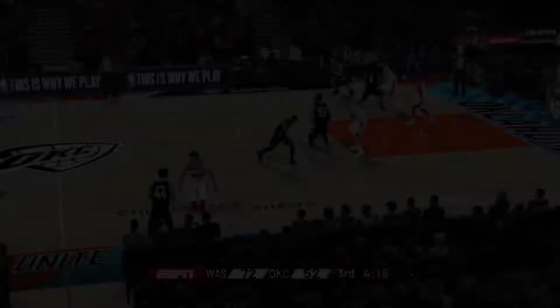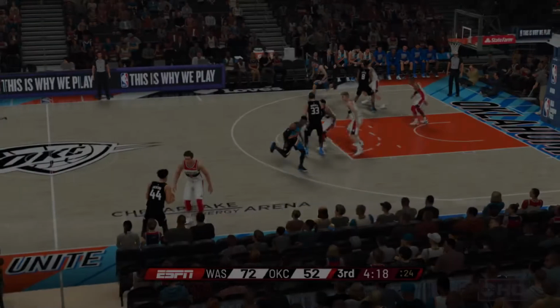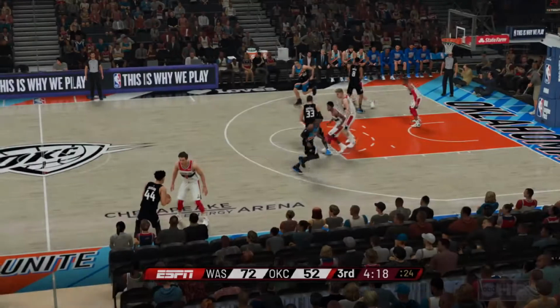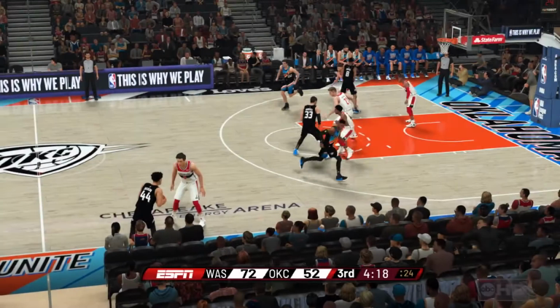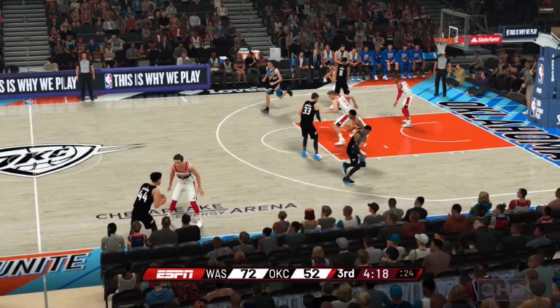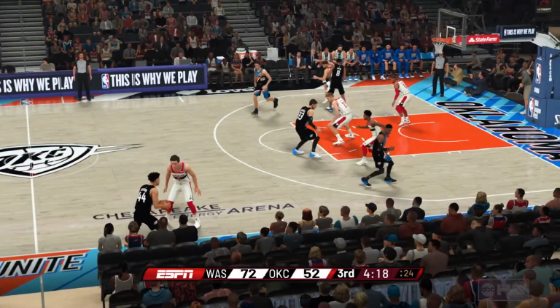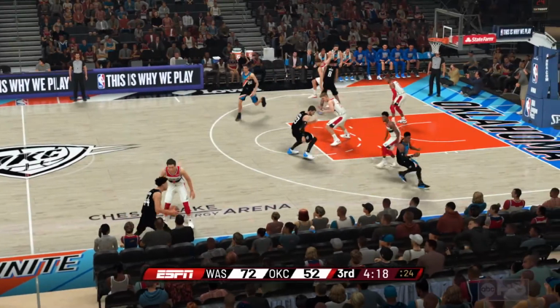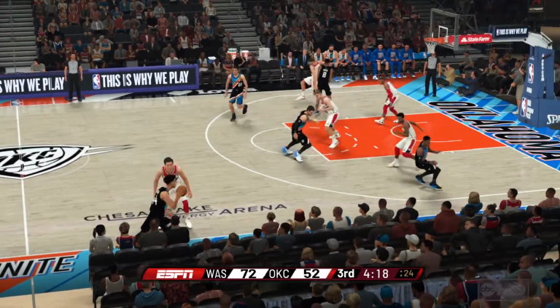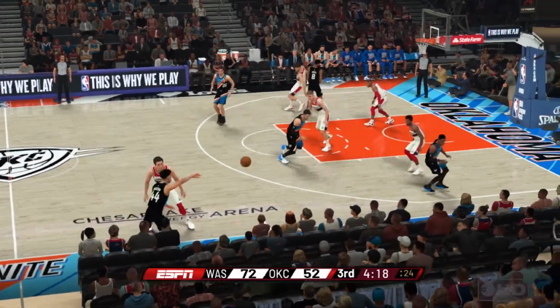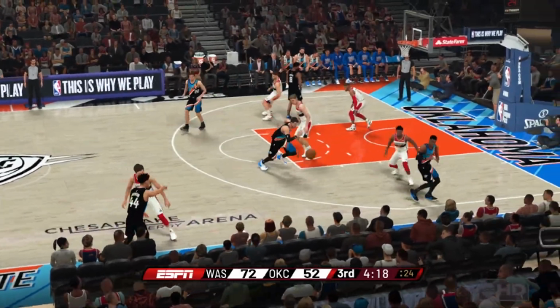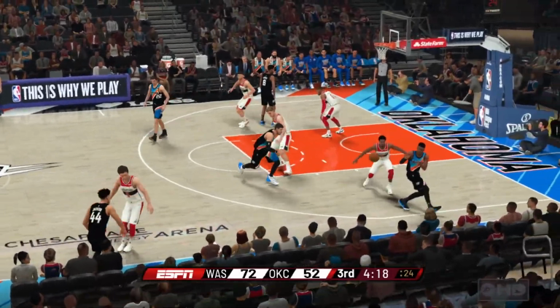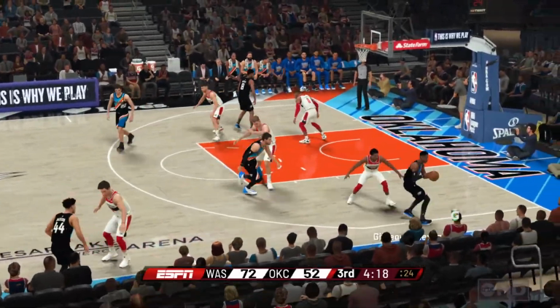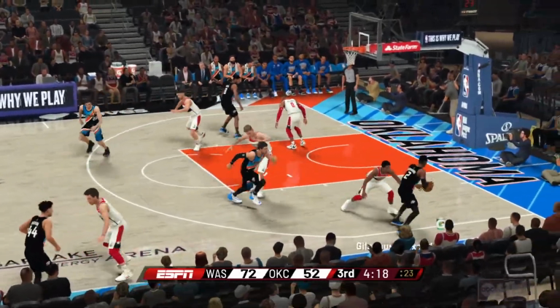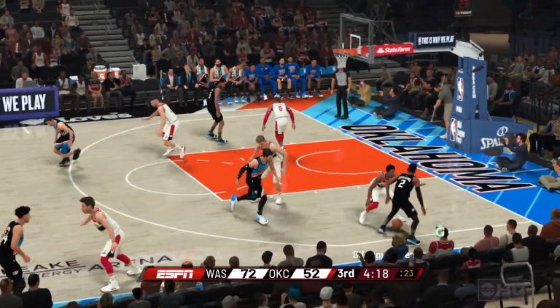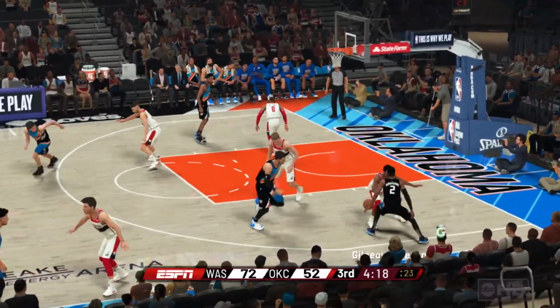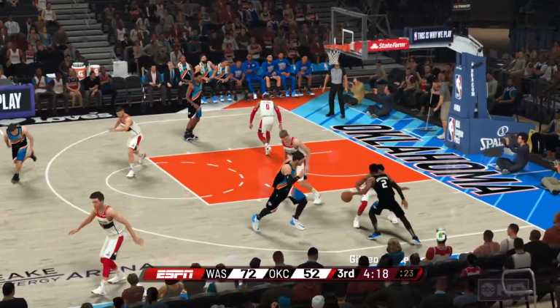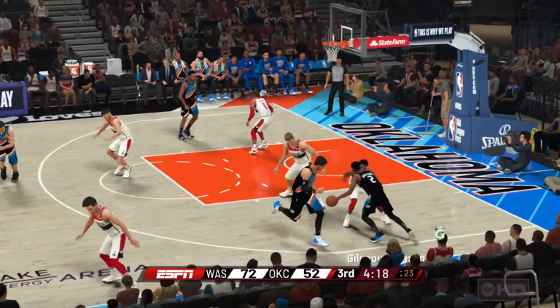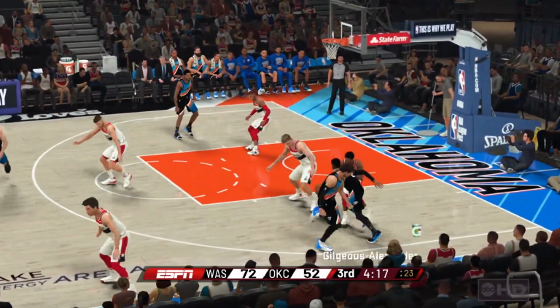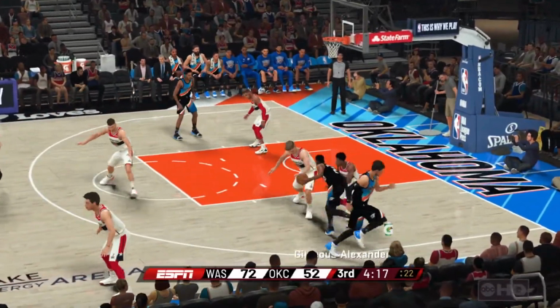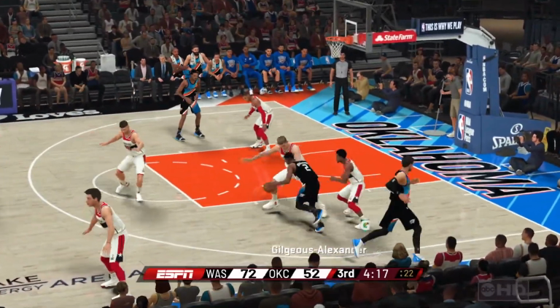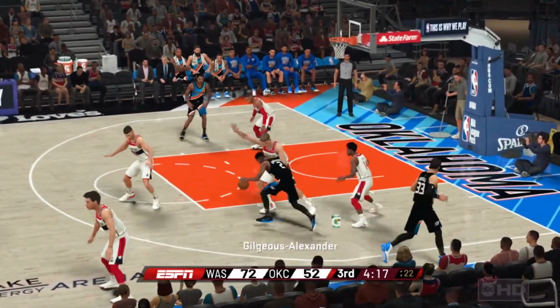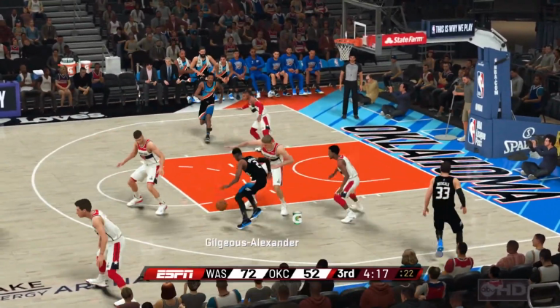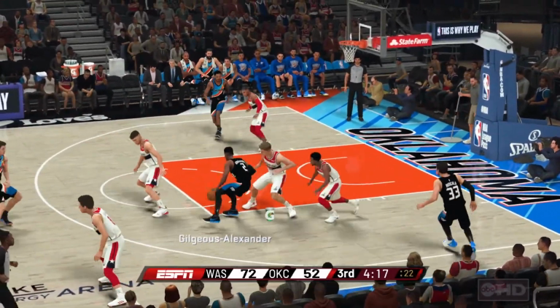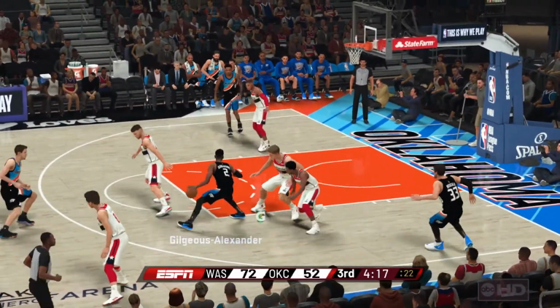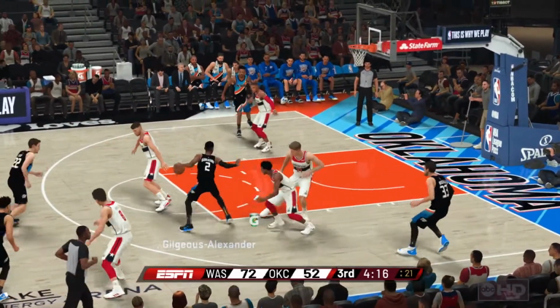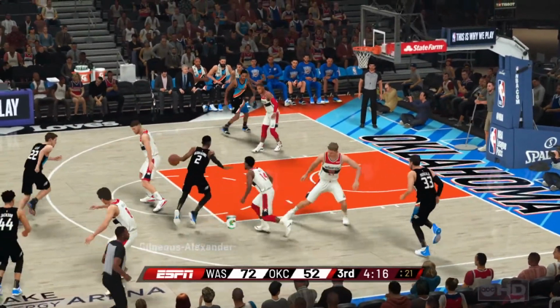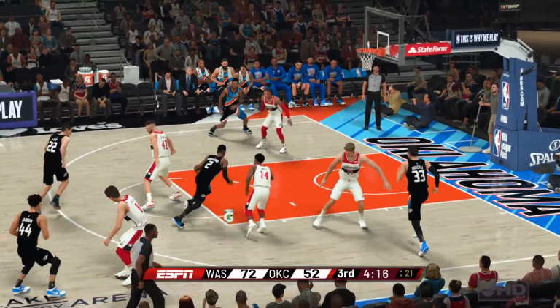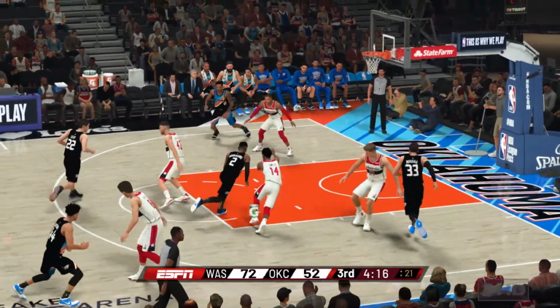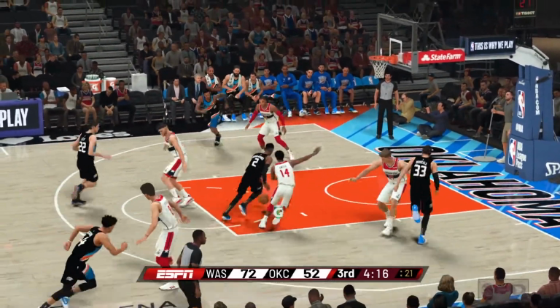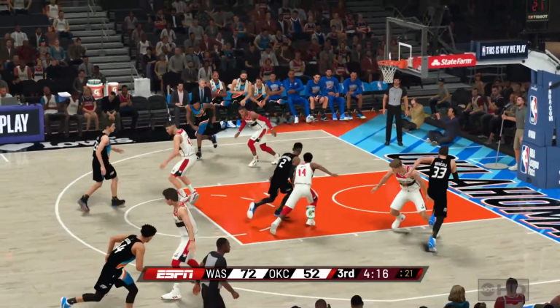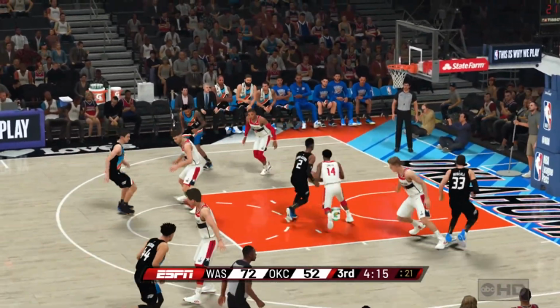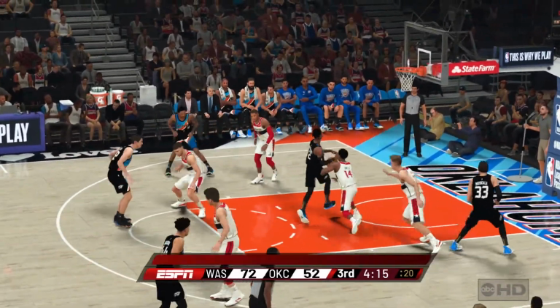The Oklahoma City Thunder will be going in a similar direction for their jerseys in the upcoming season.